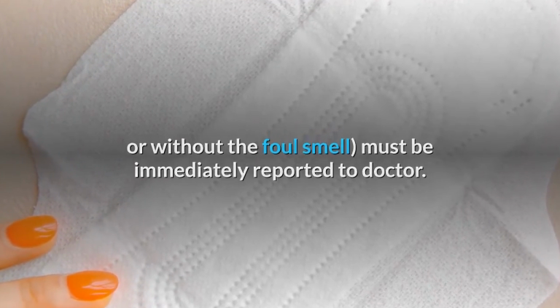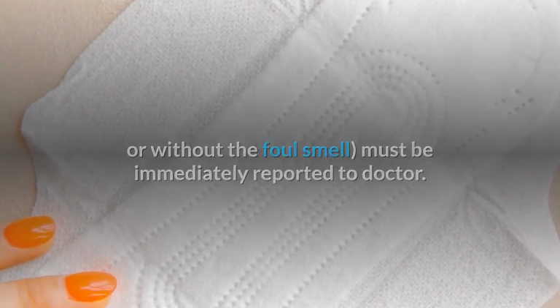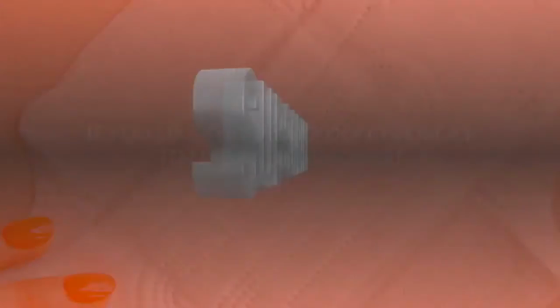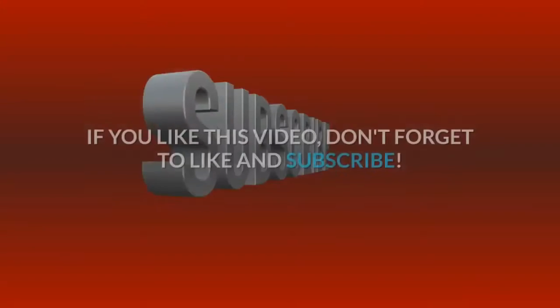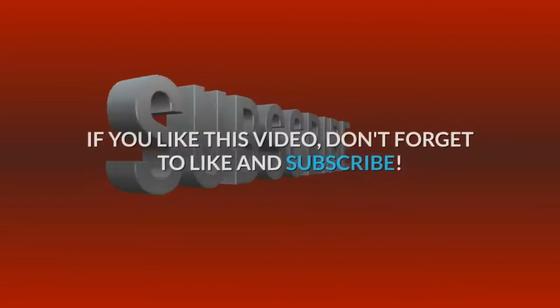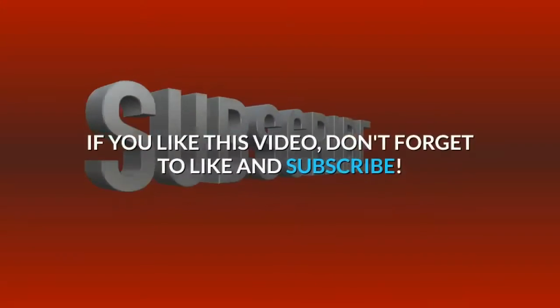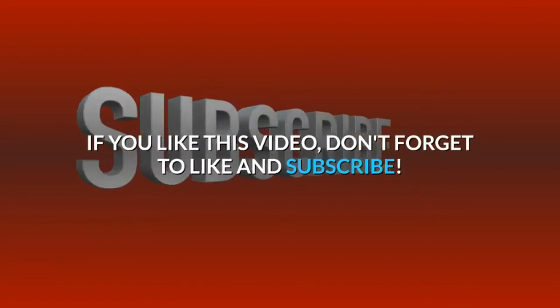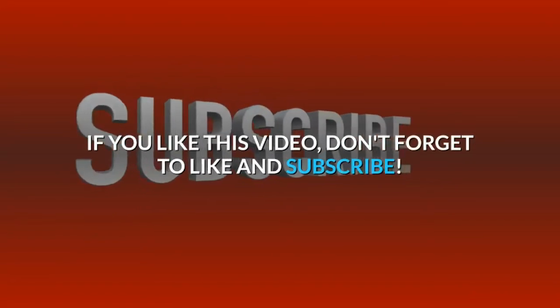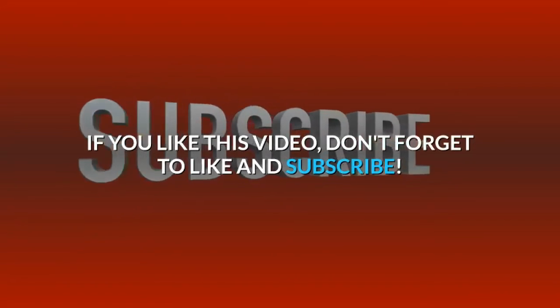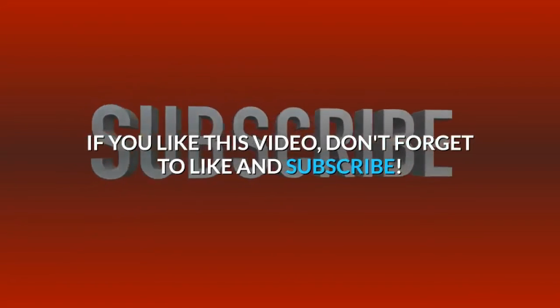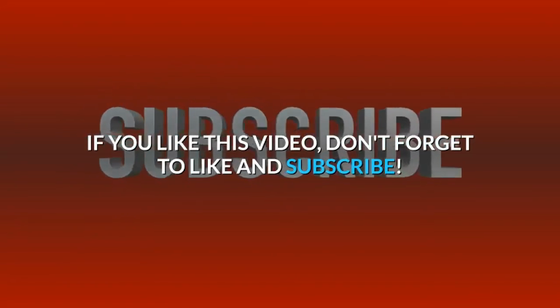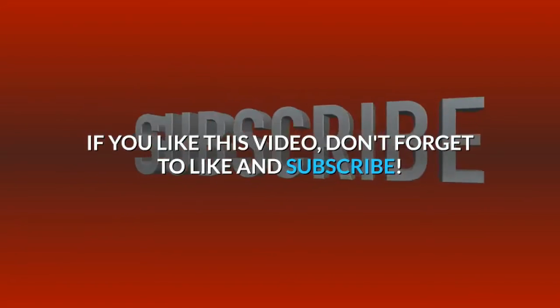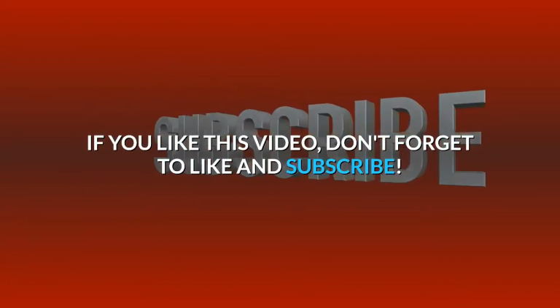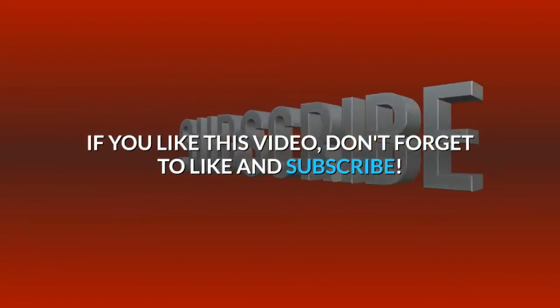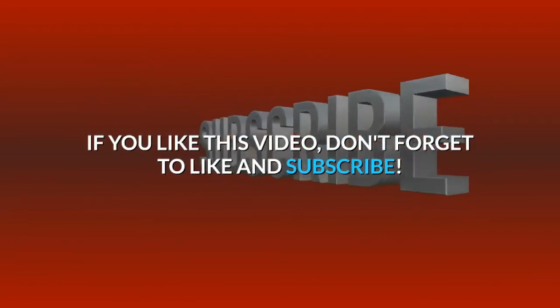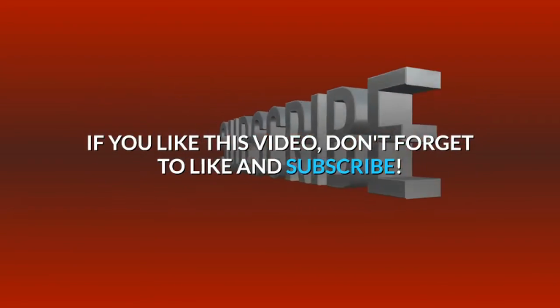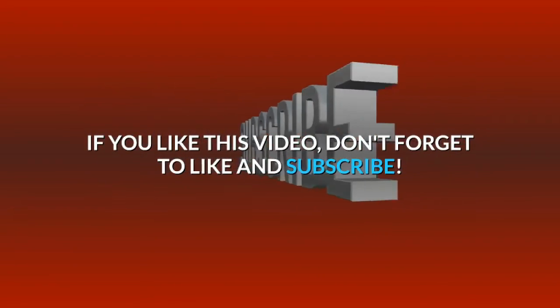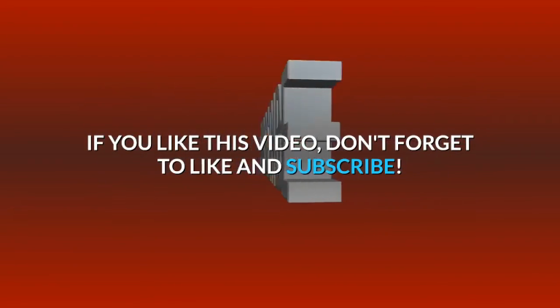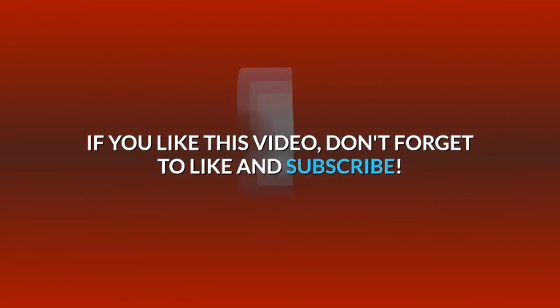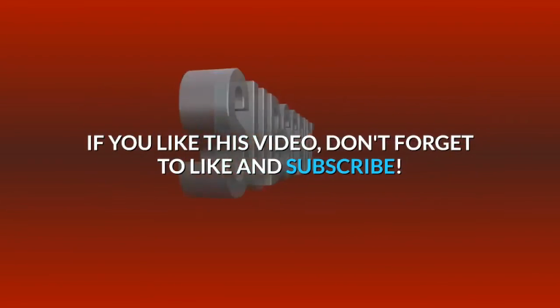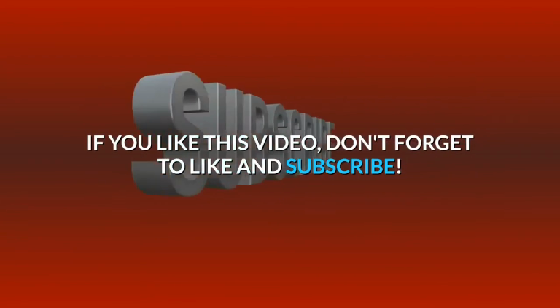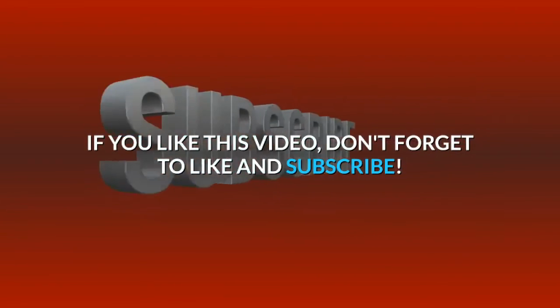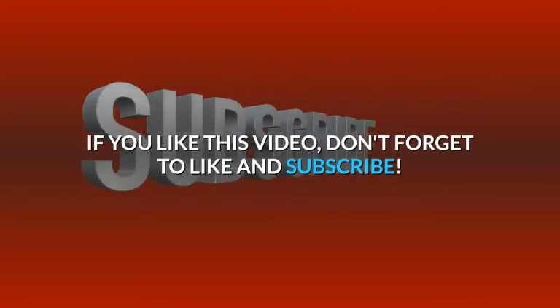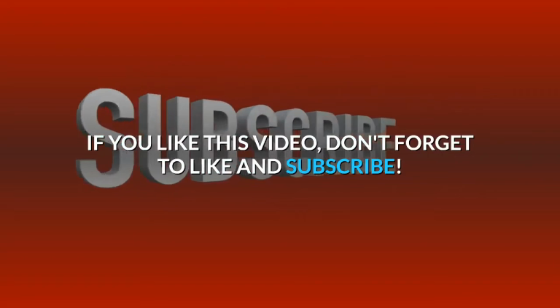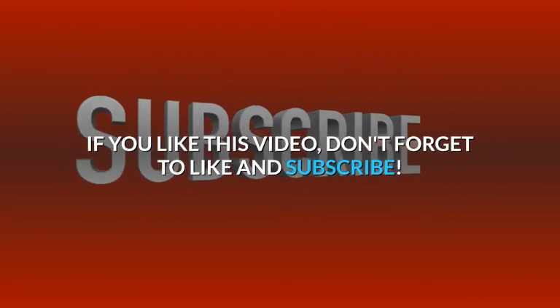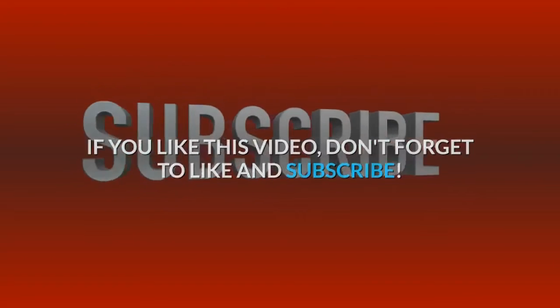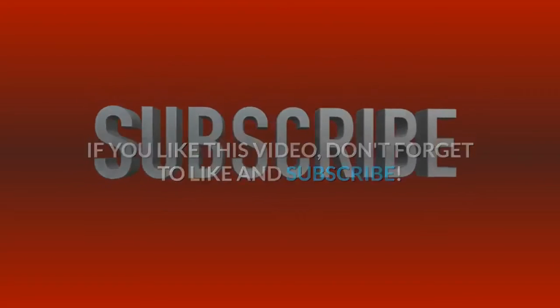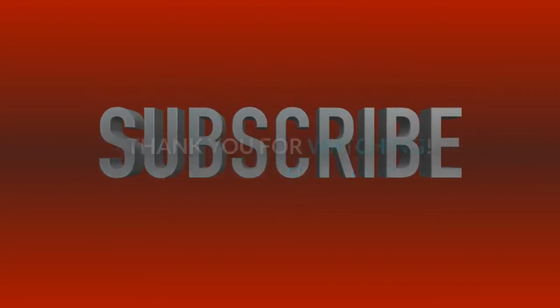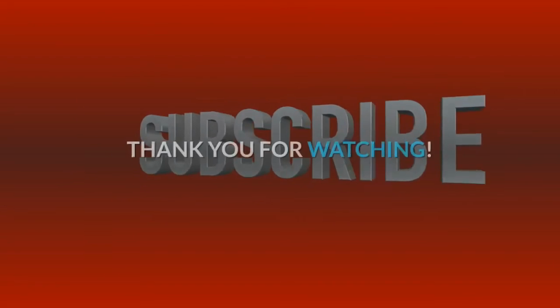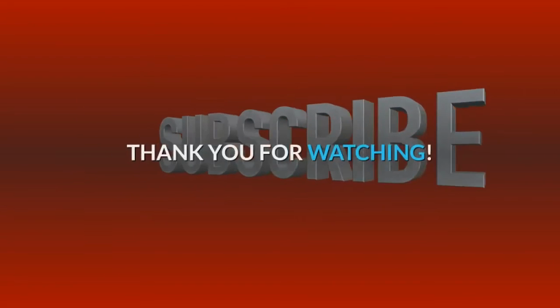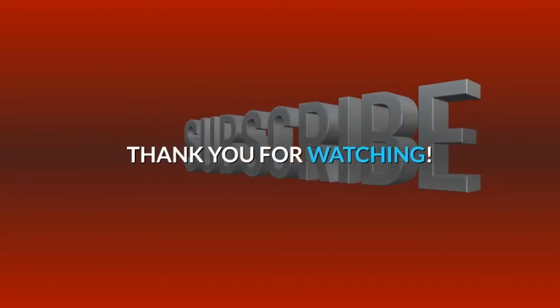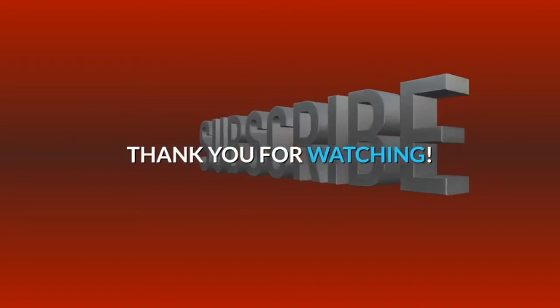If you like this video, don't forget to like and subscribe. Thank you for watching.